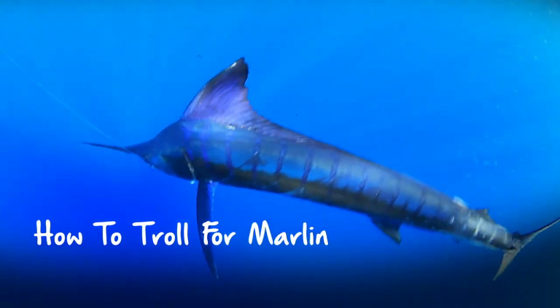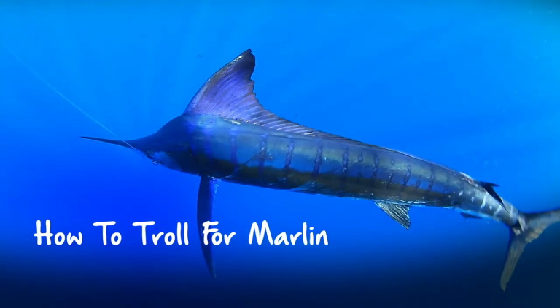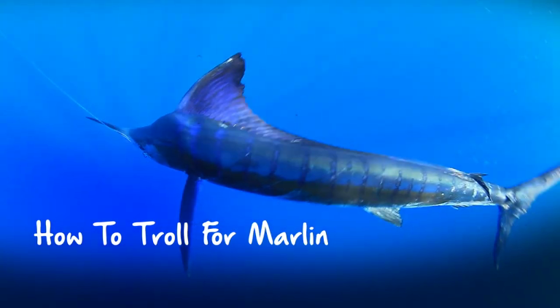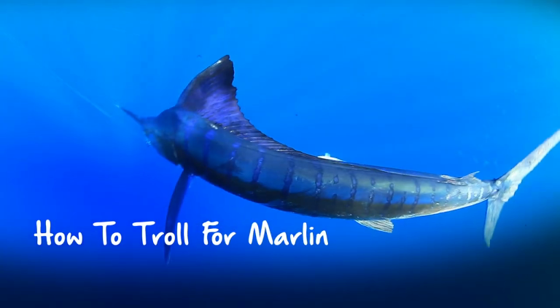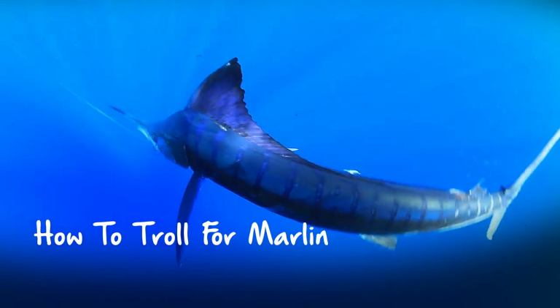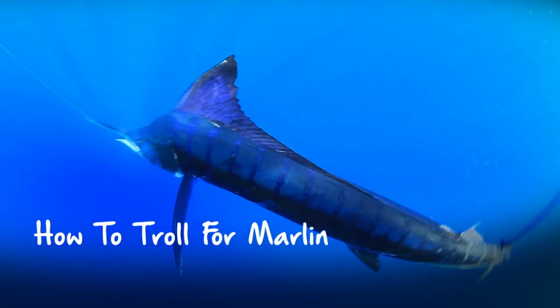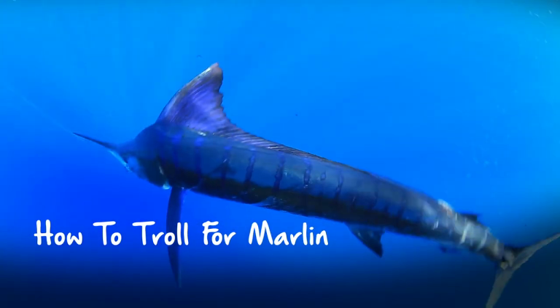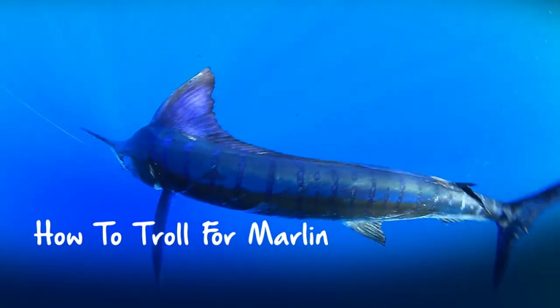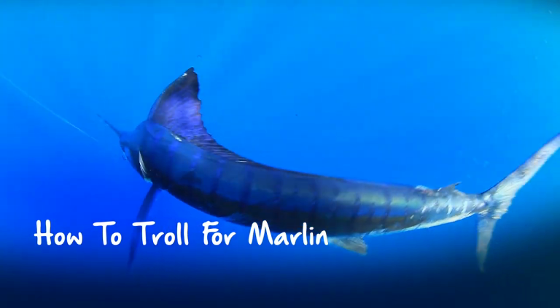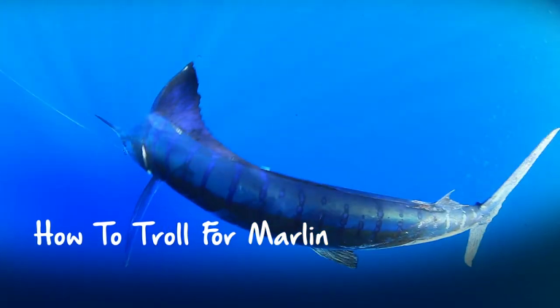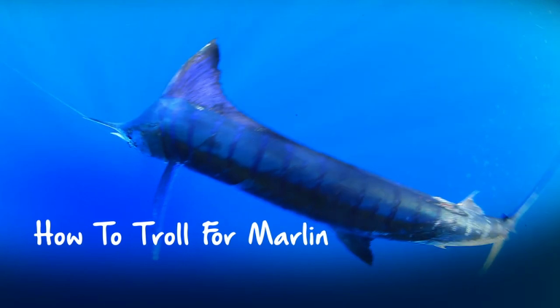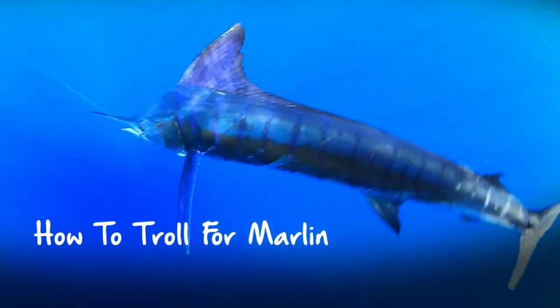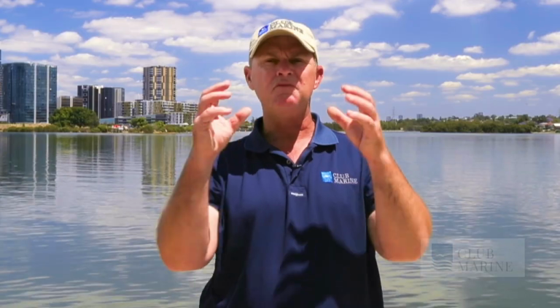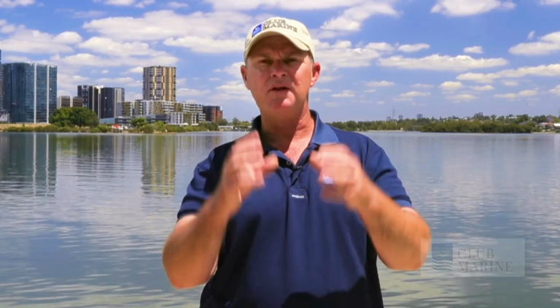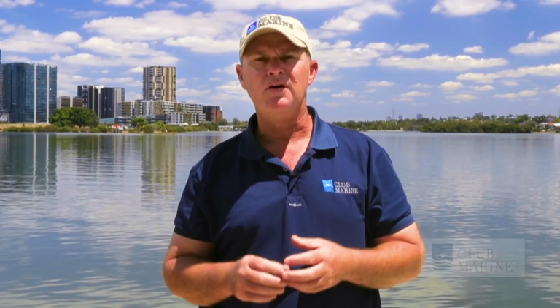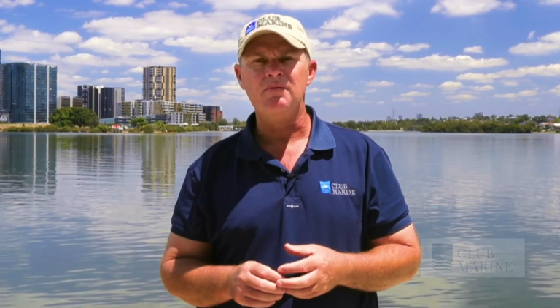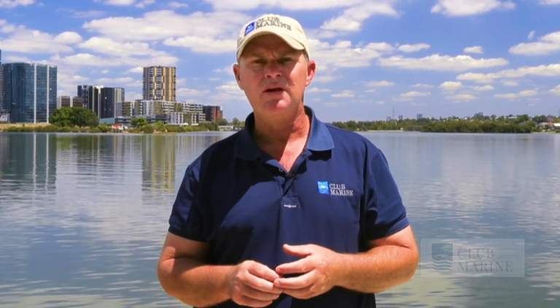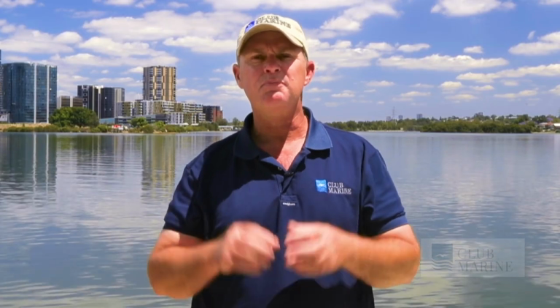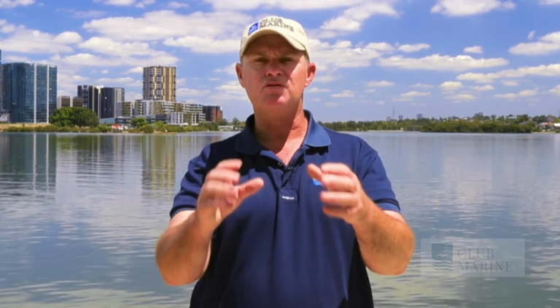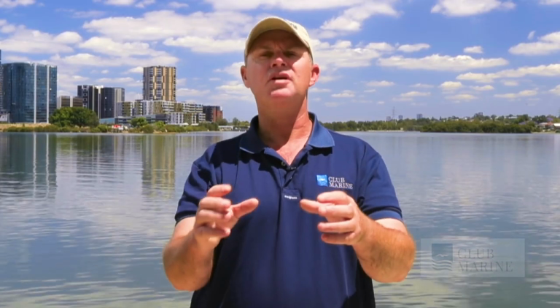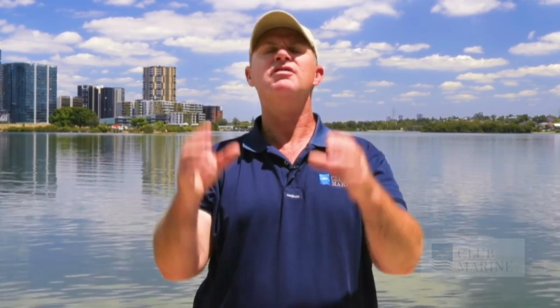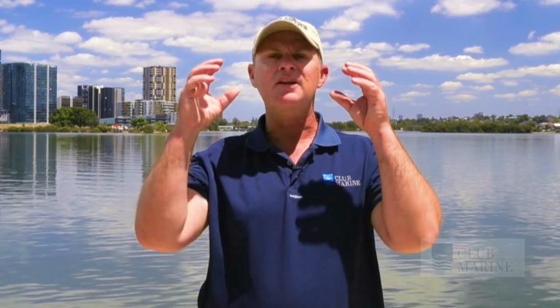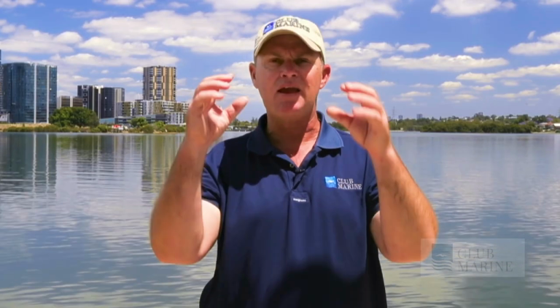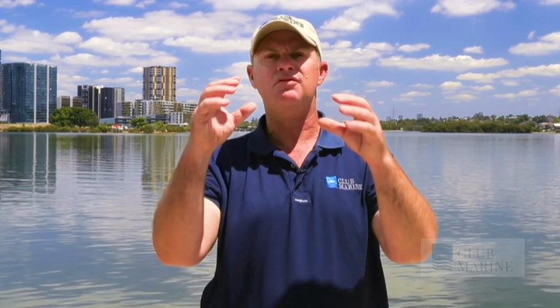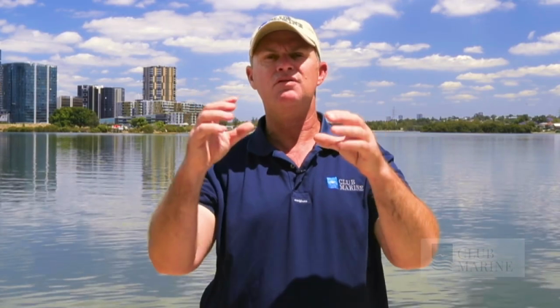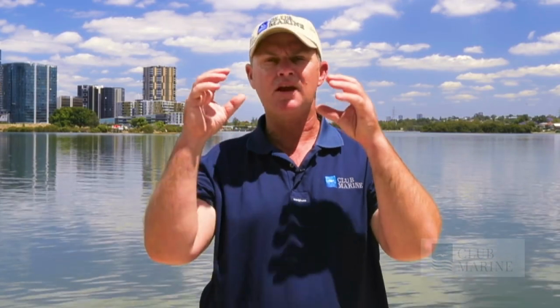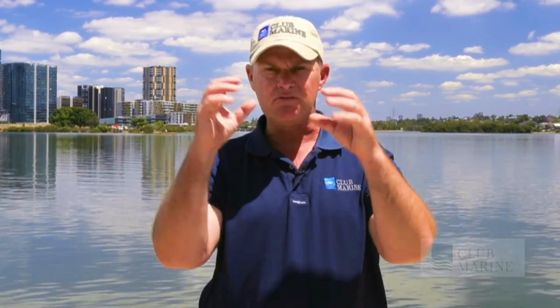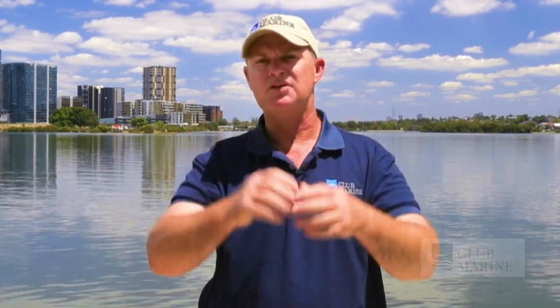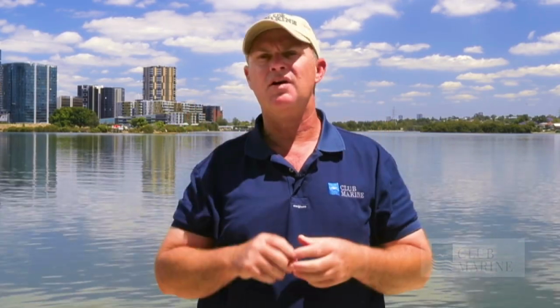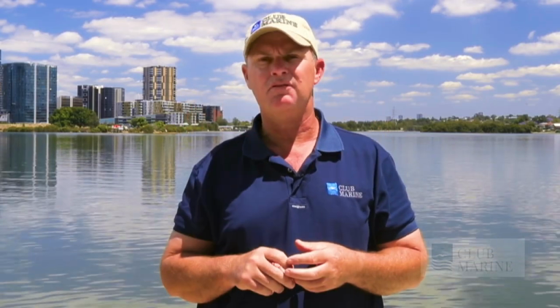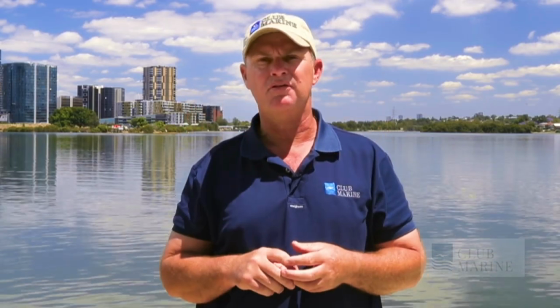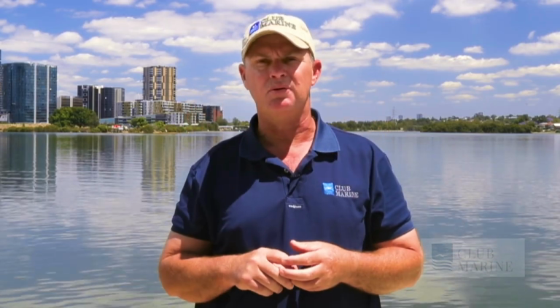Marlin are an oceanic wanderer and the best way to find them is by trolling, because this allows you to cover as much ground as possible.